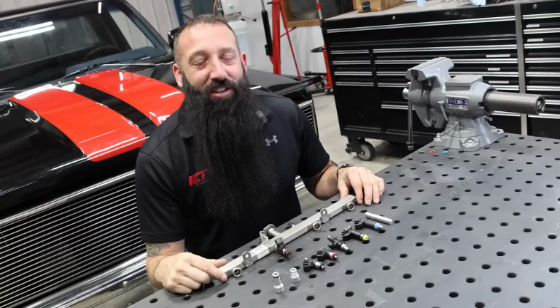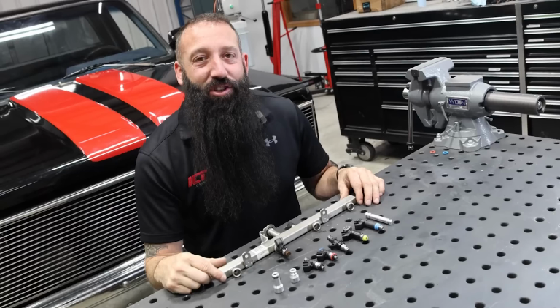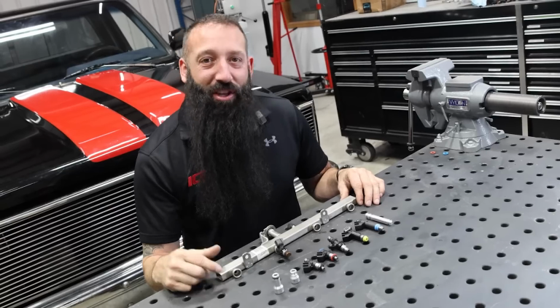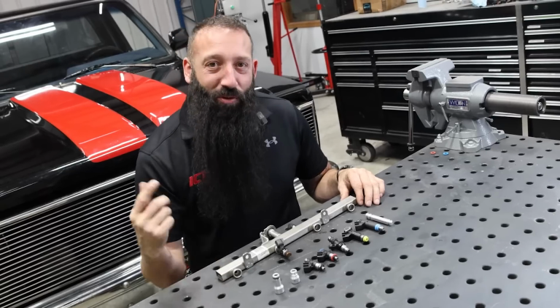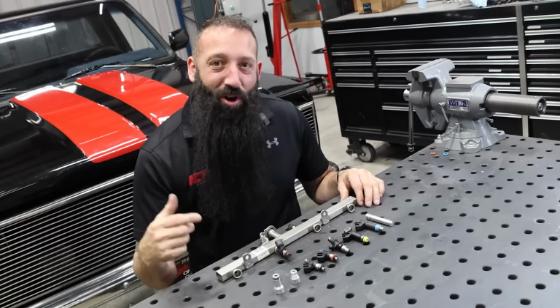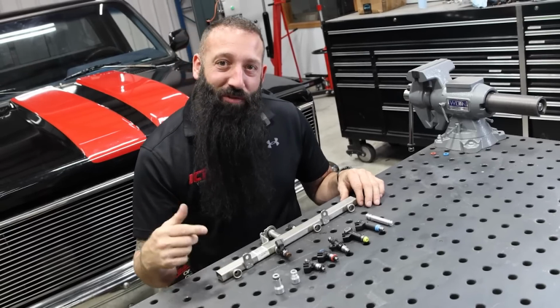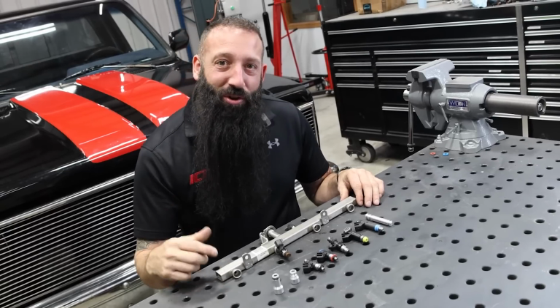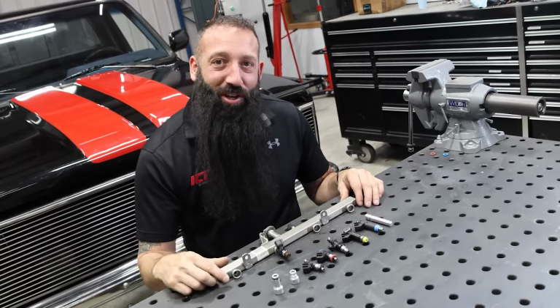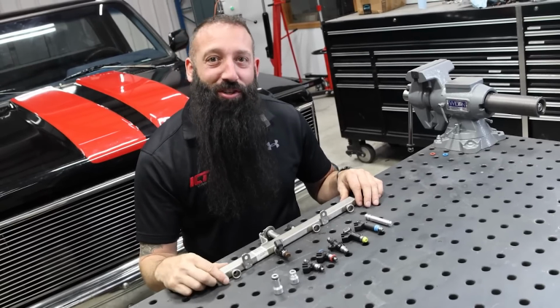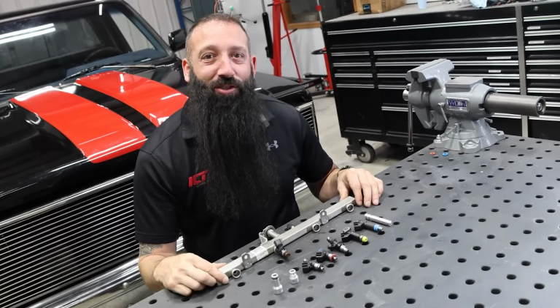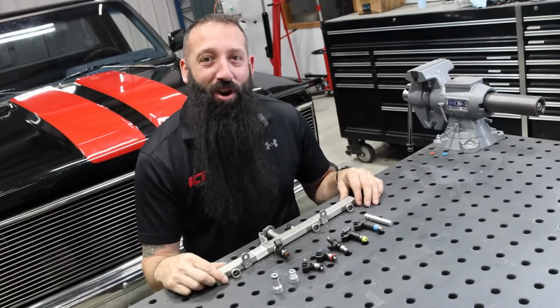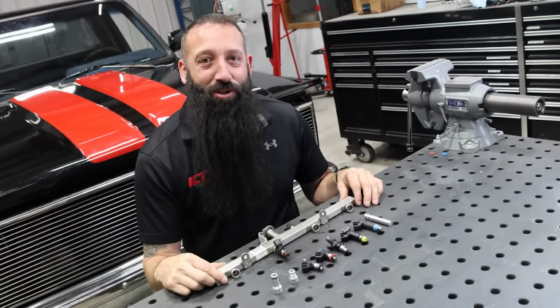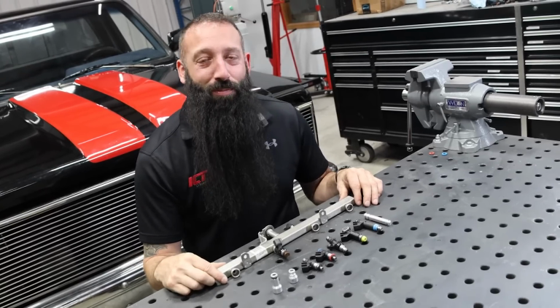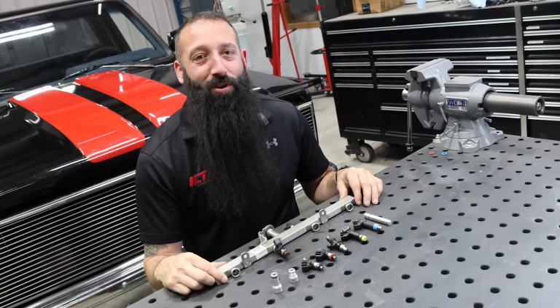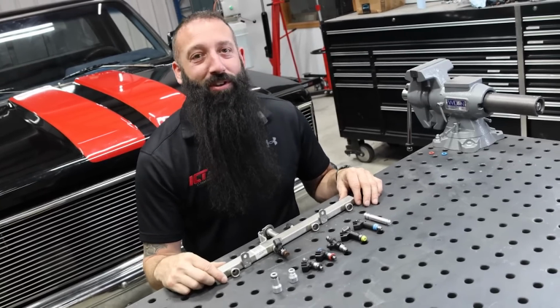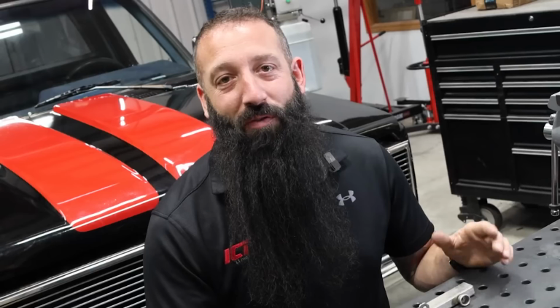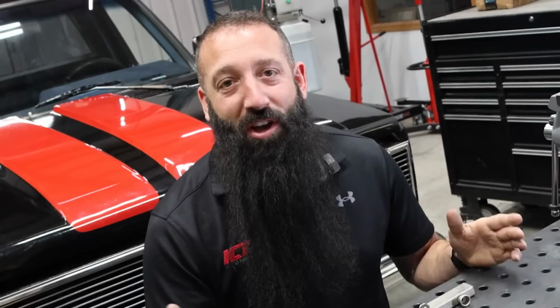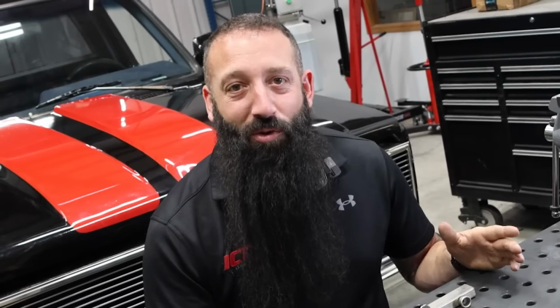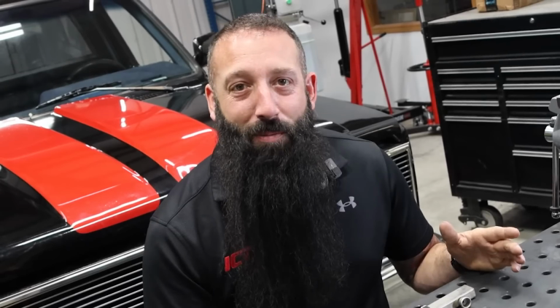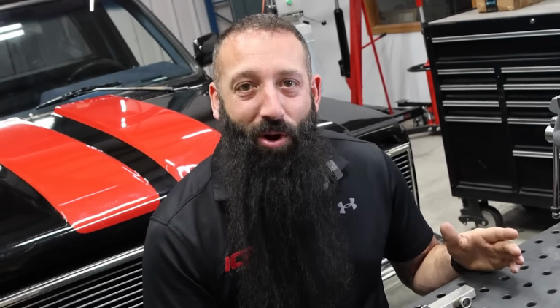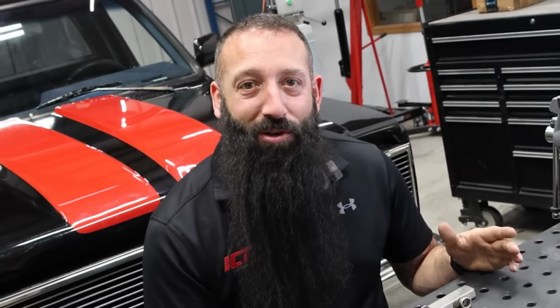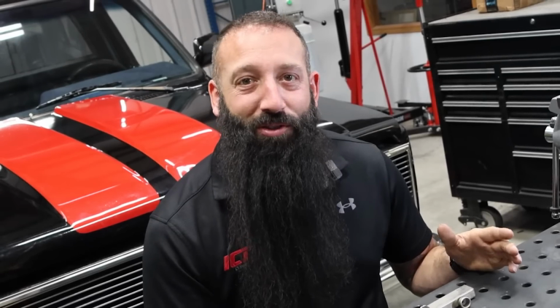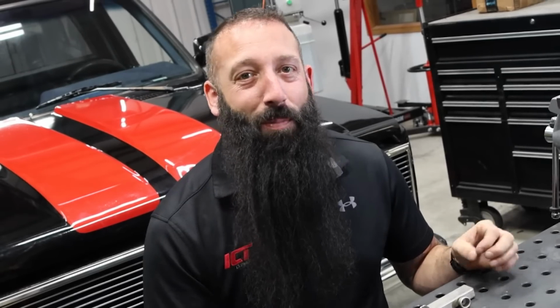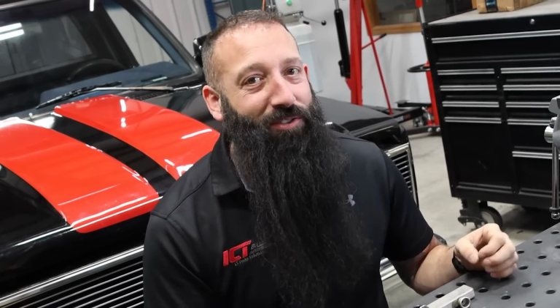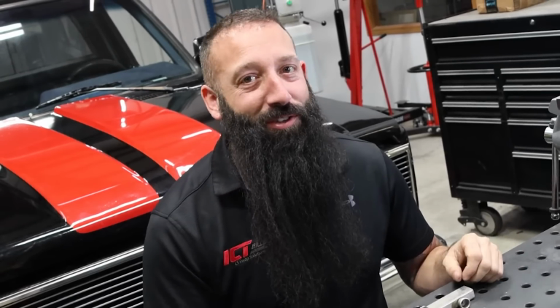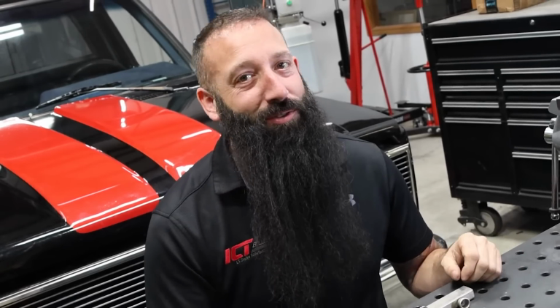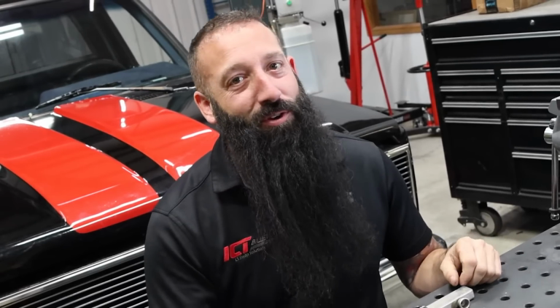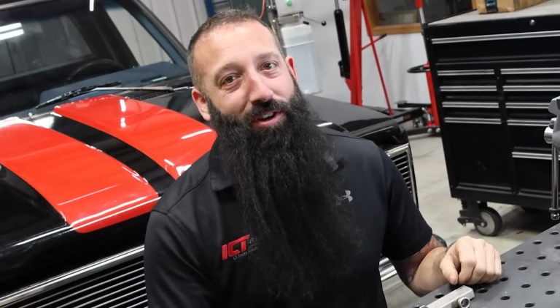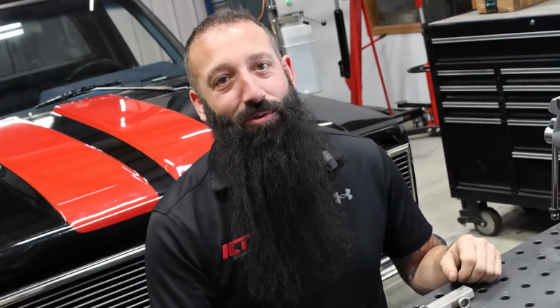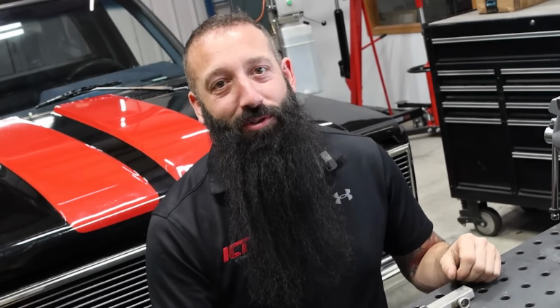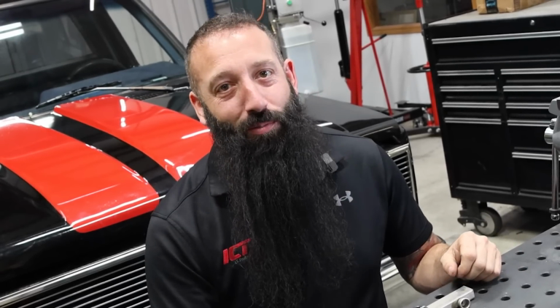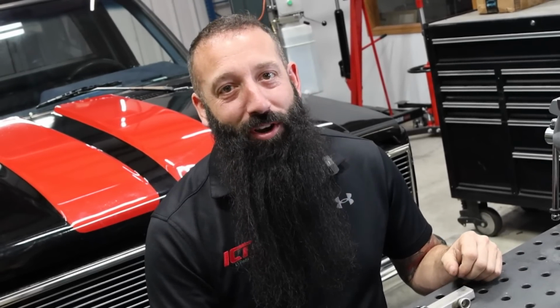Don't let the wrong fuel injectors crash your party. Without the right parts, you're basically just building a useless brick.